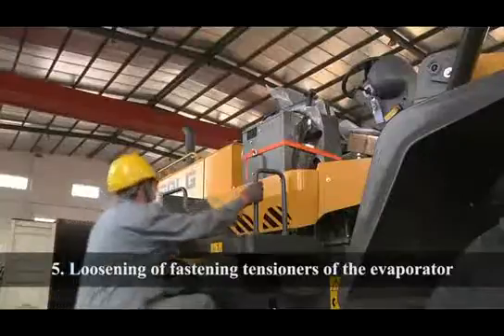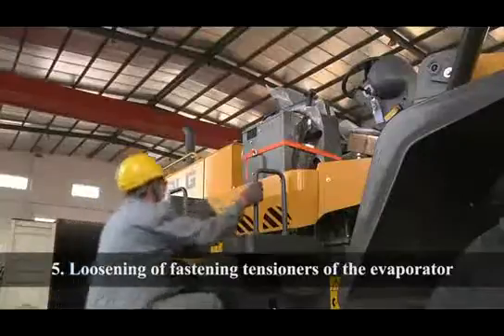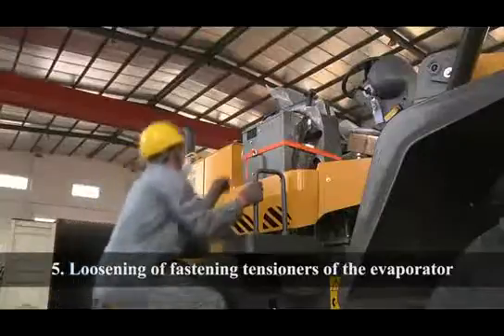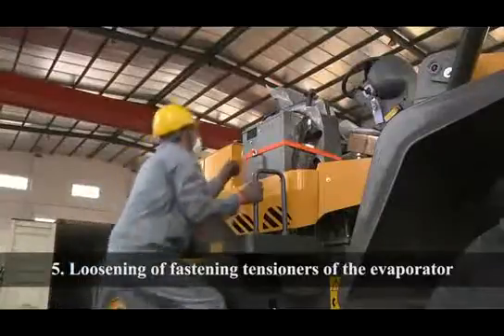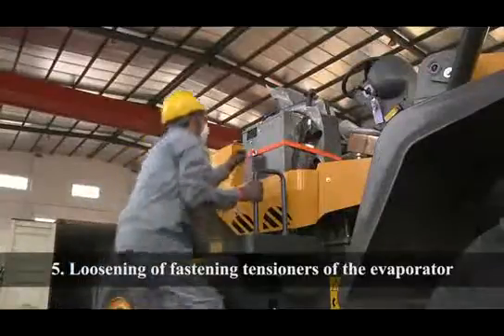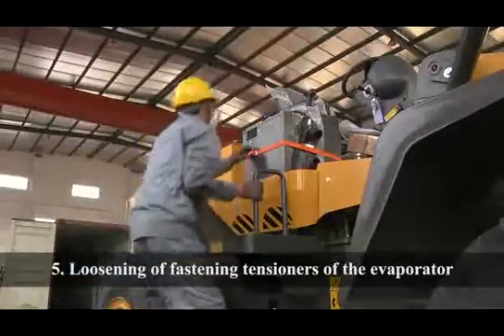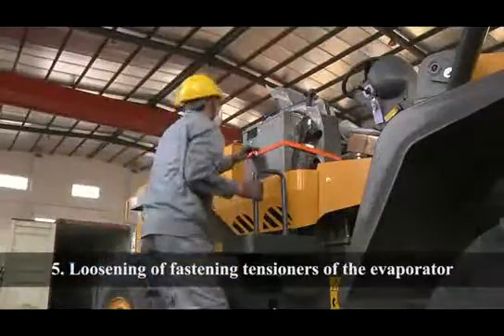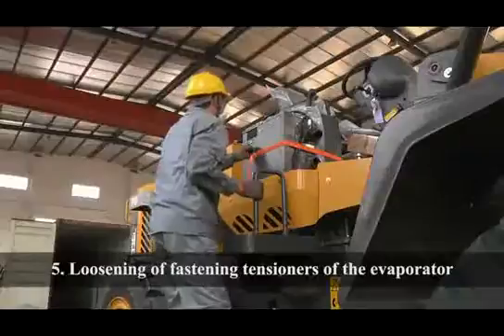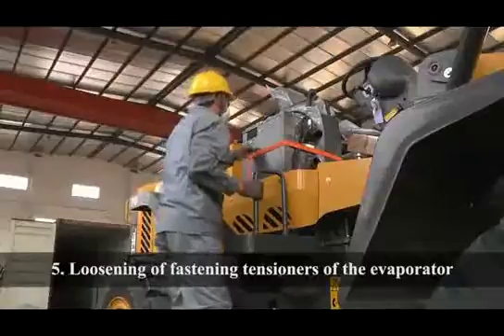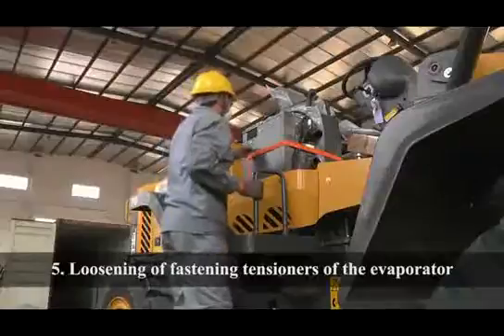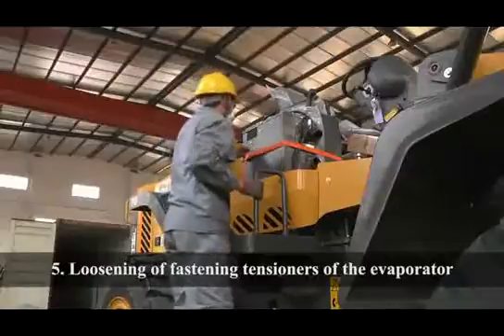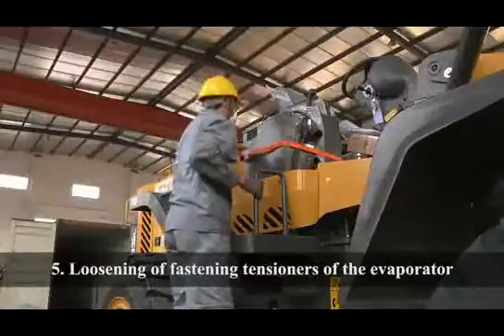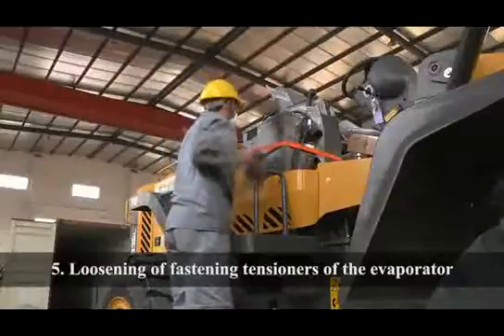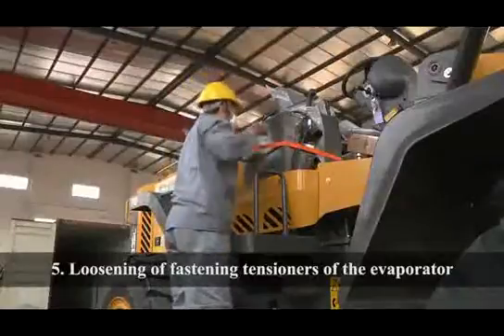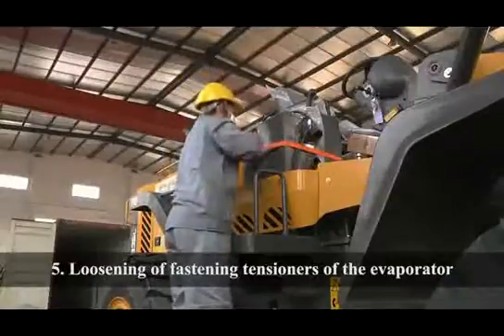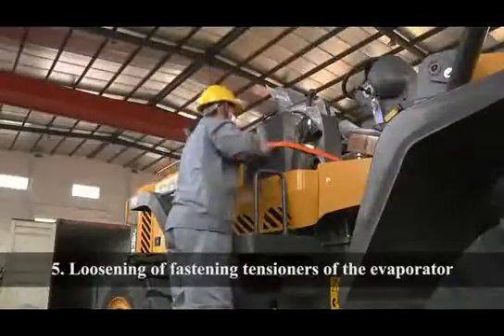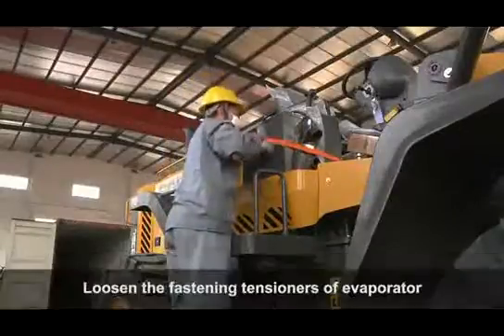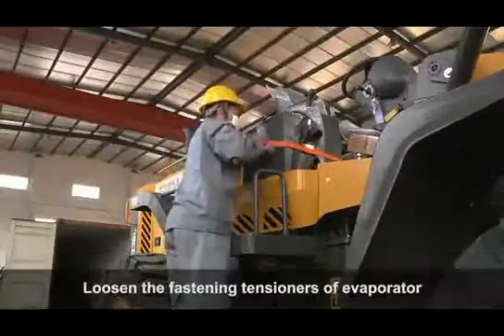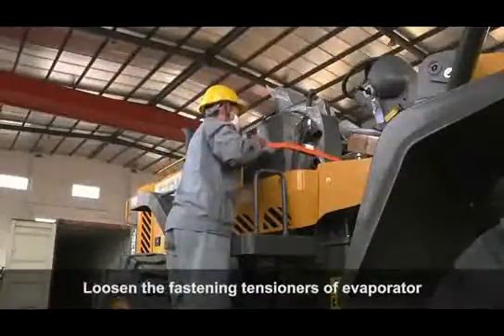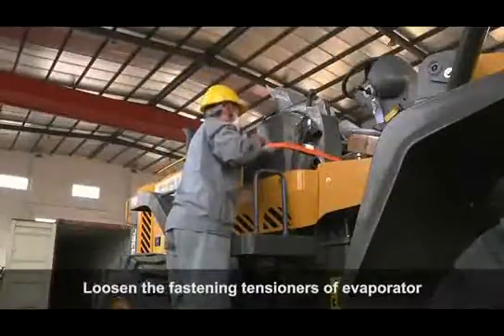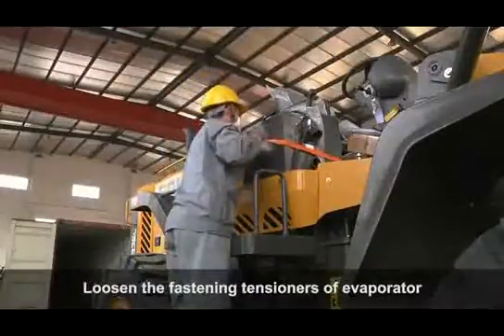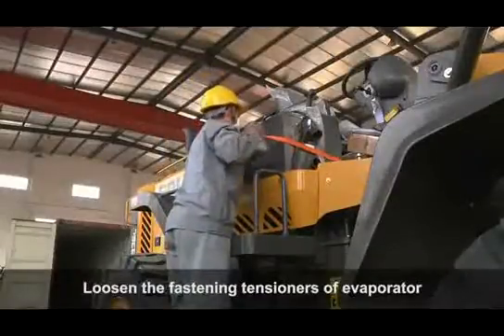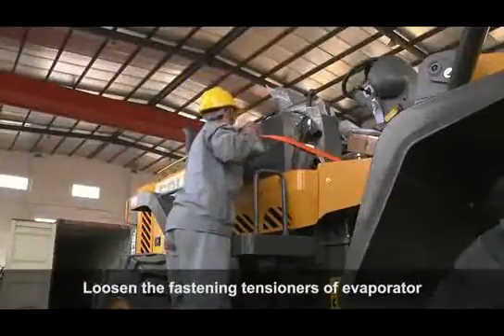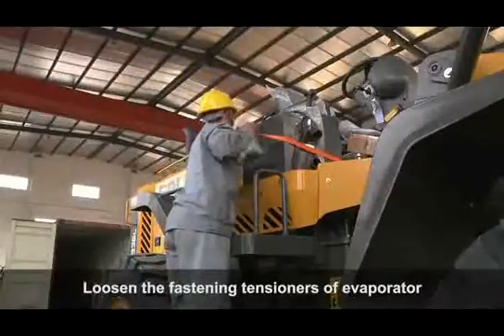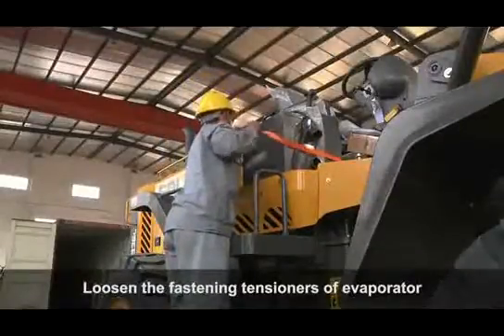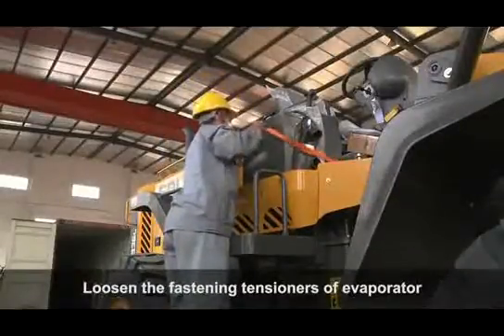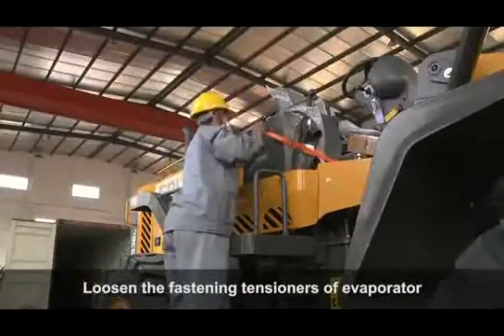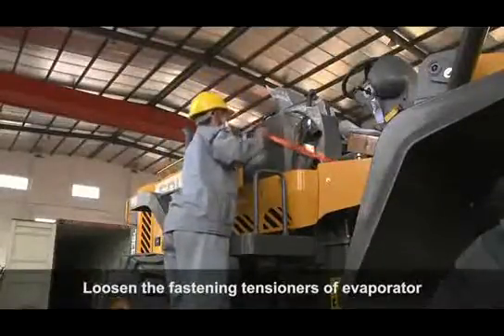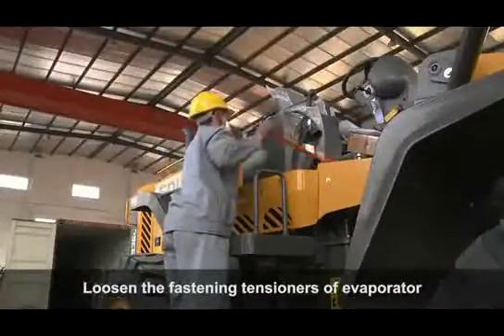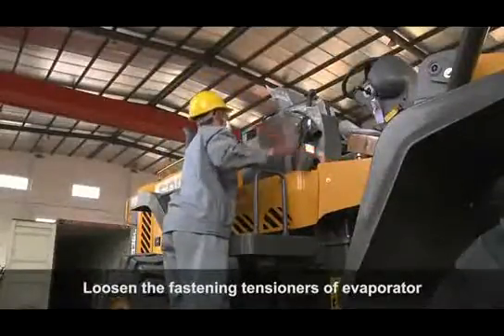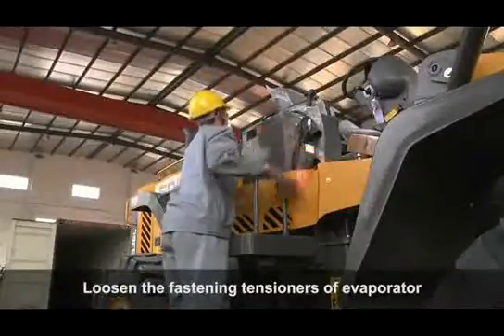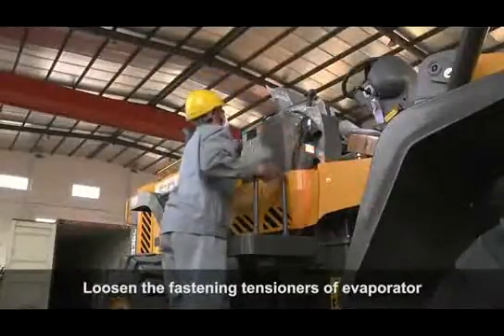Loosen the fastening tensioners of the evaporator.